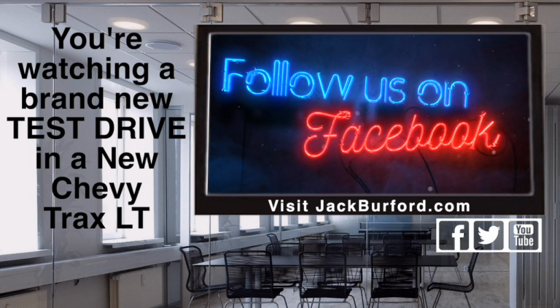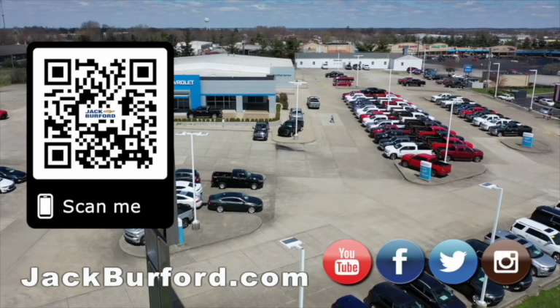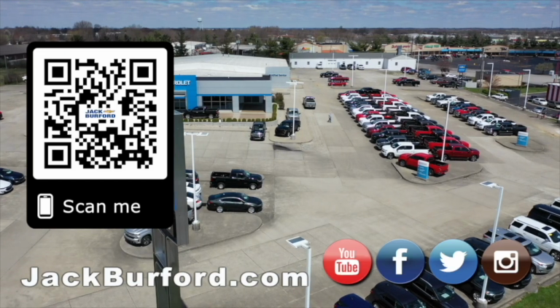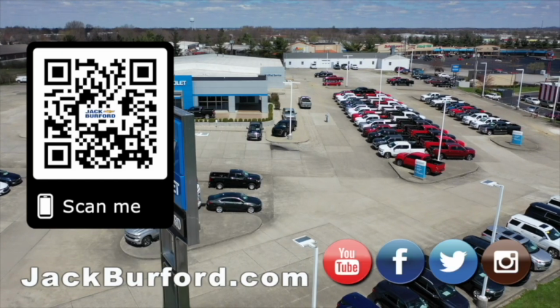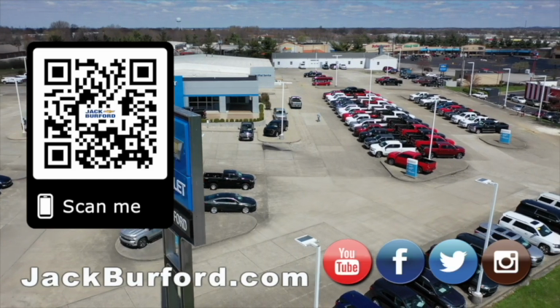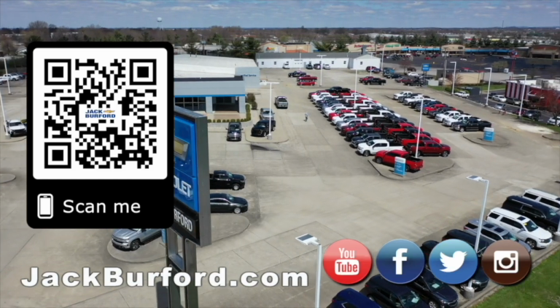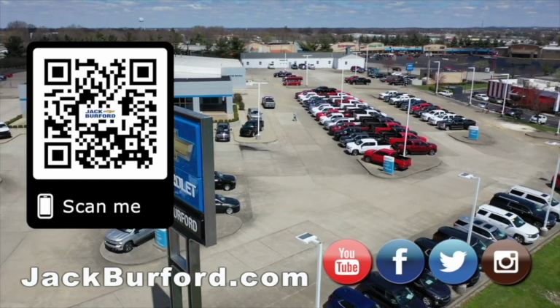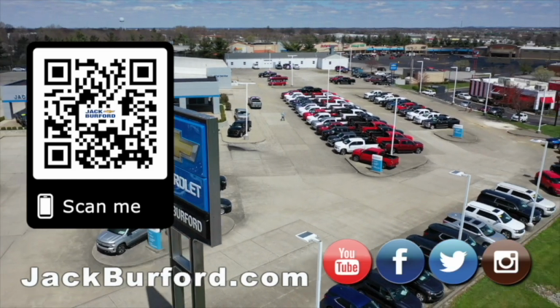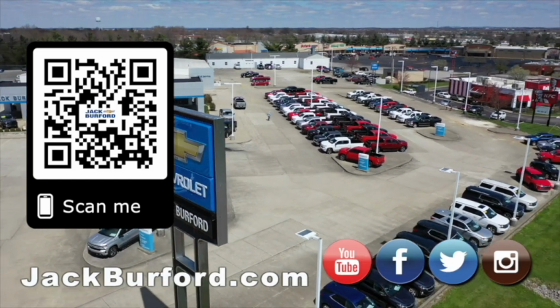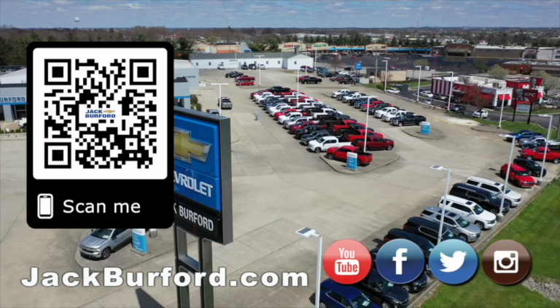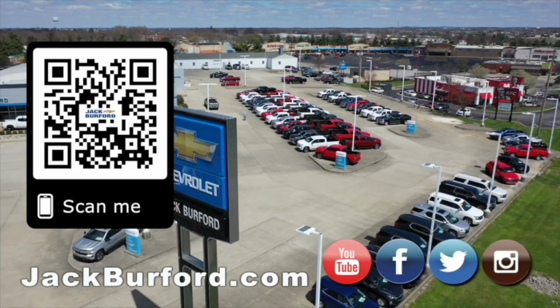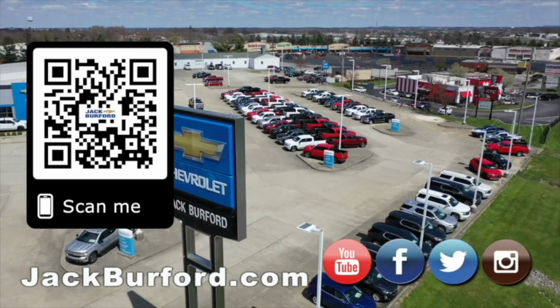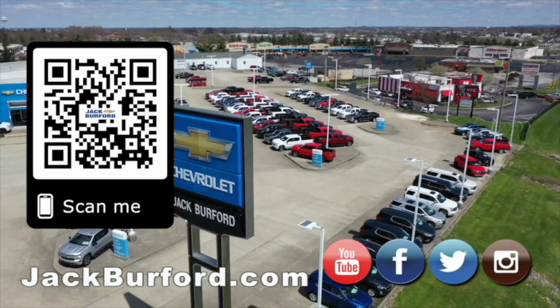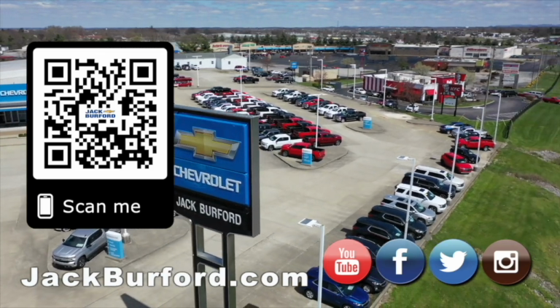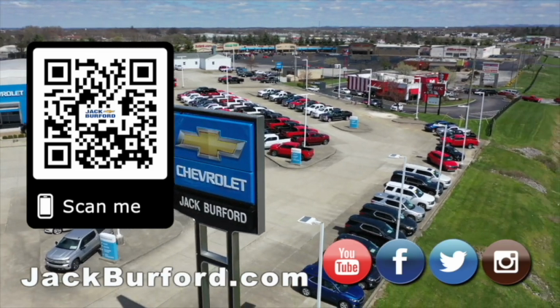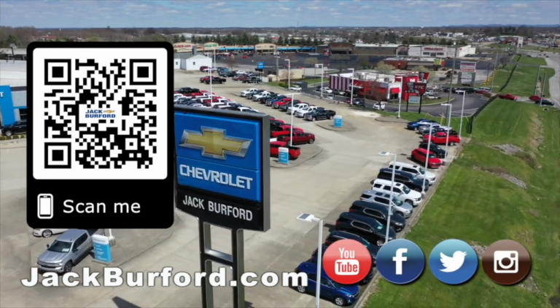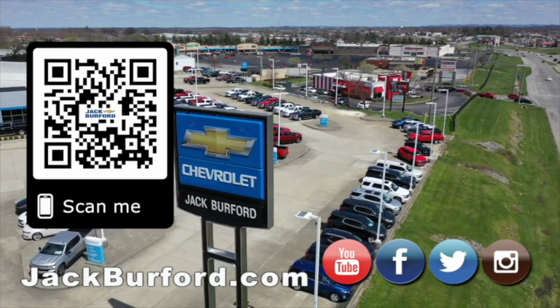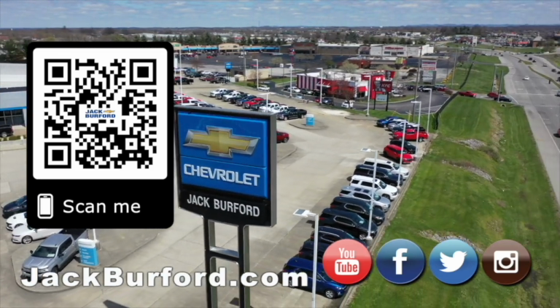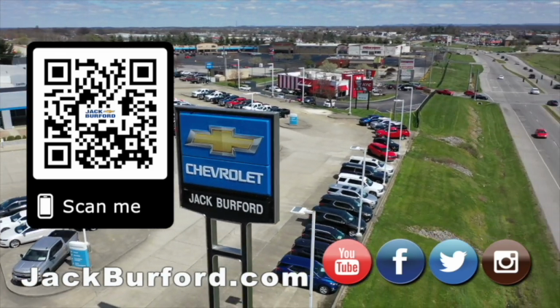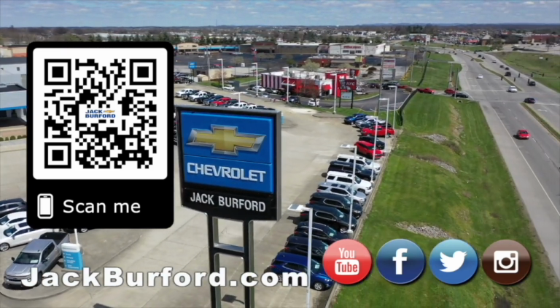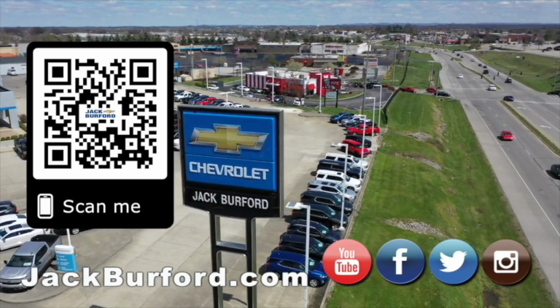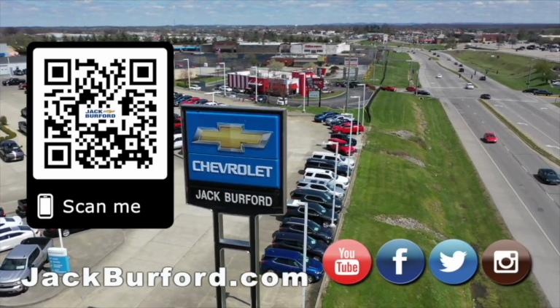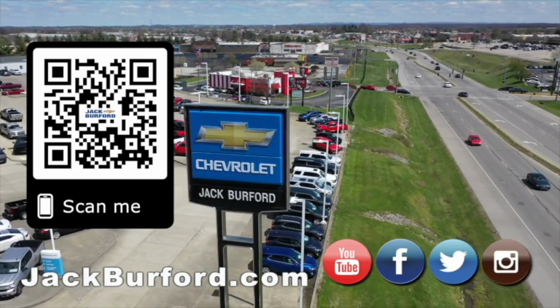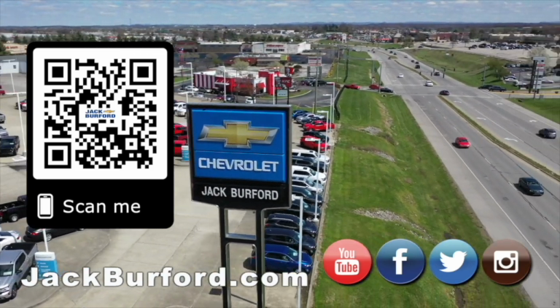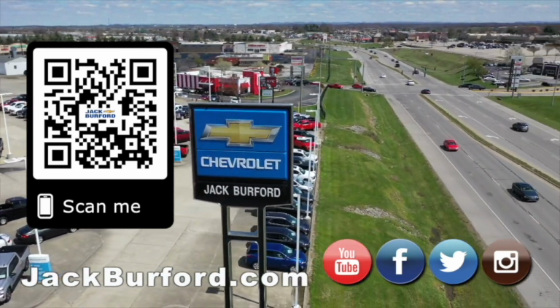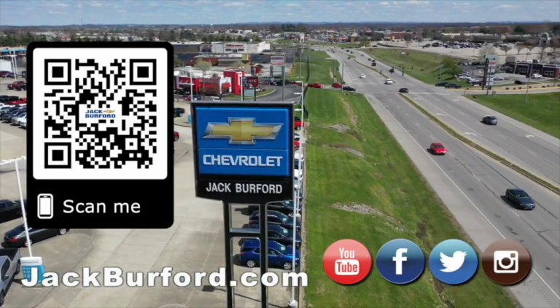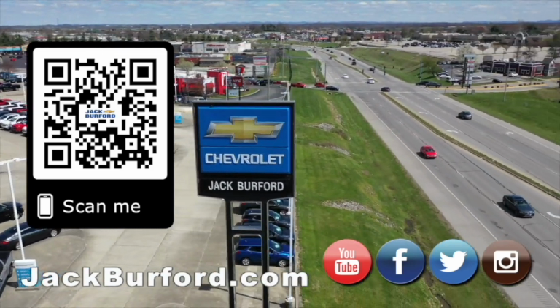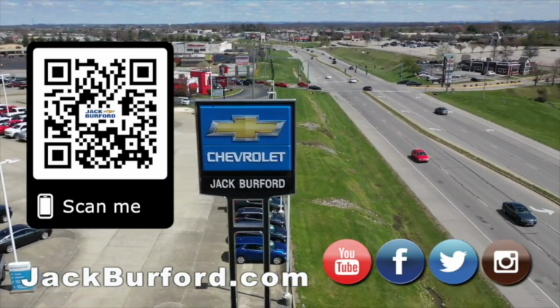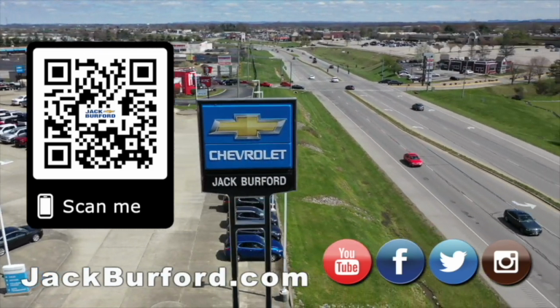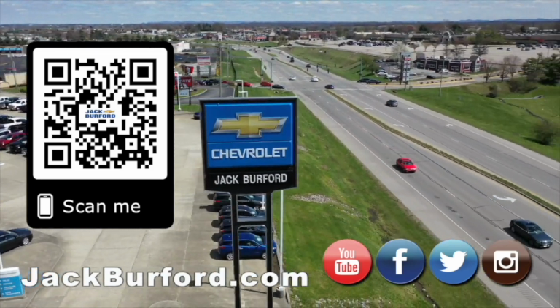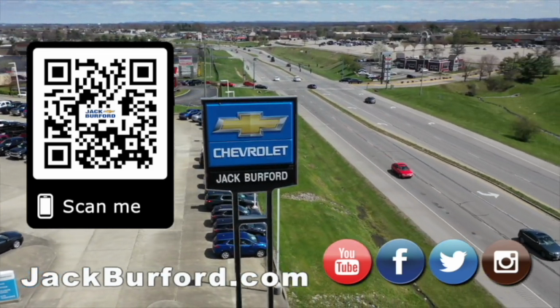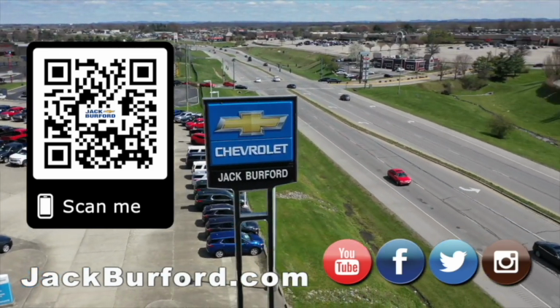Why would you buy a vehicle anywhere else? Make sure to visit us at JackBerford.com and subscribe to our YouTube channel.